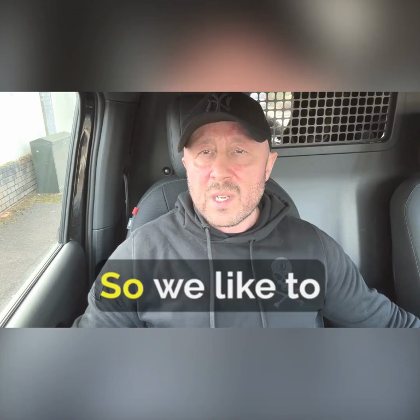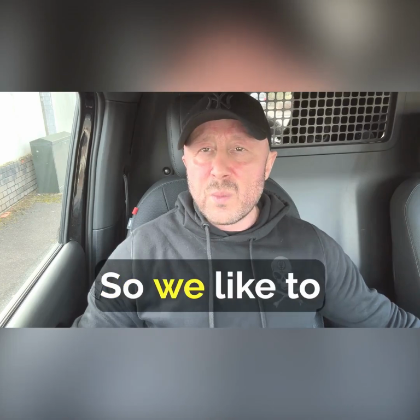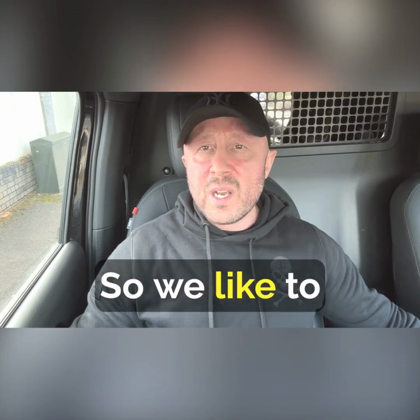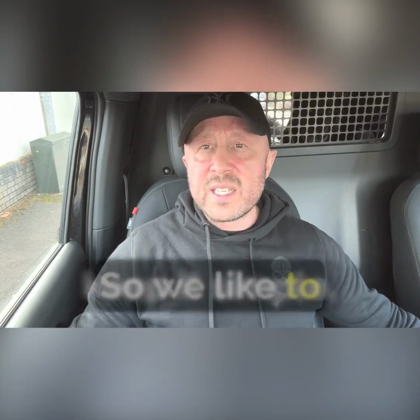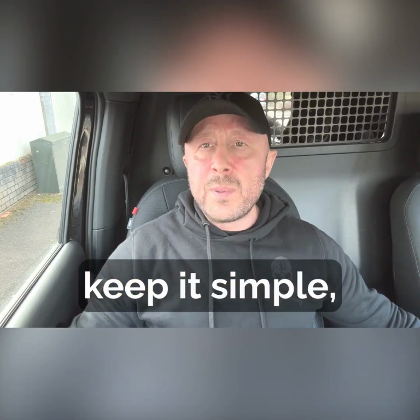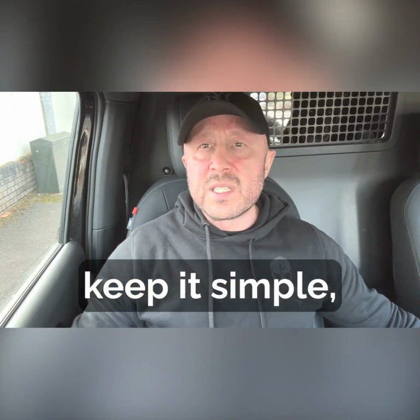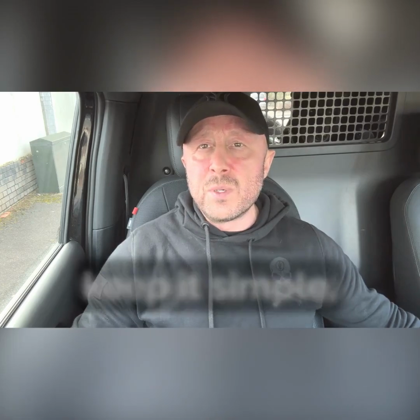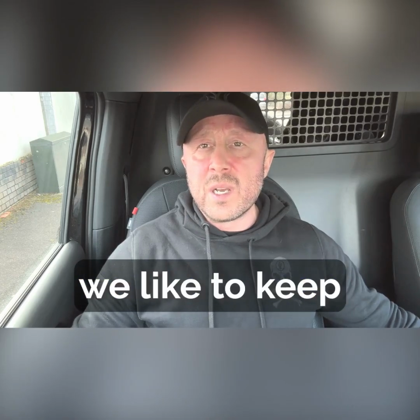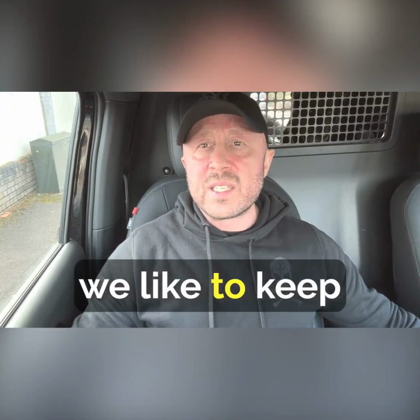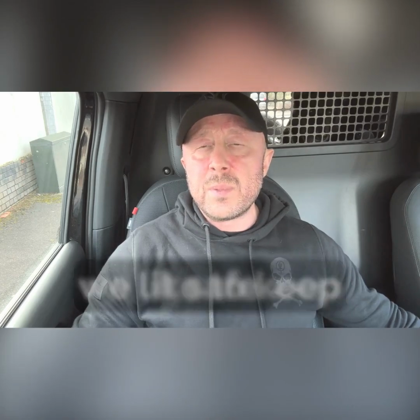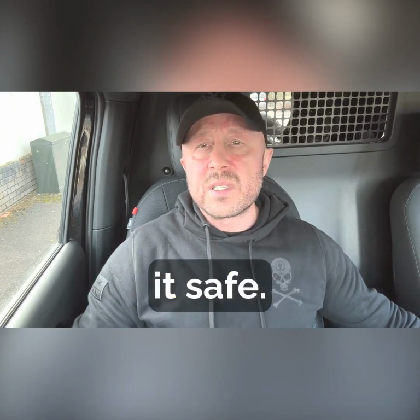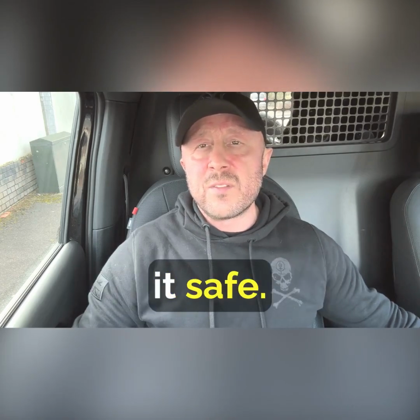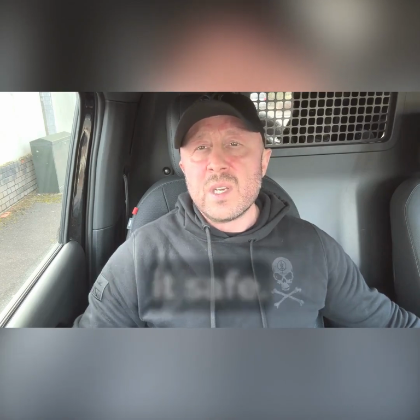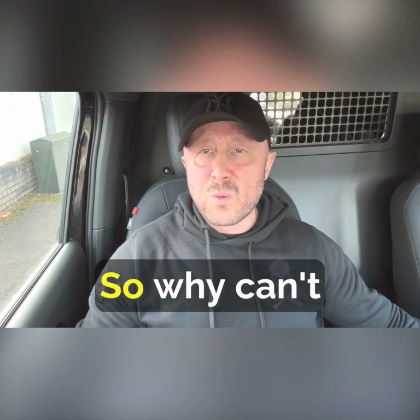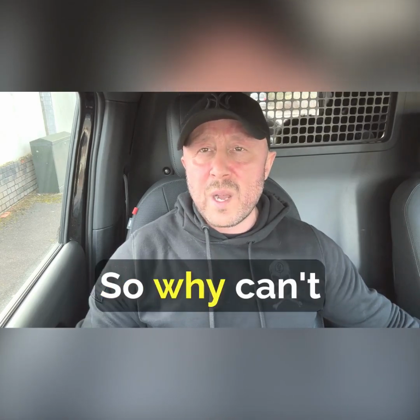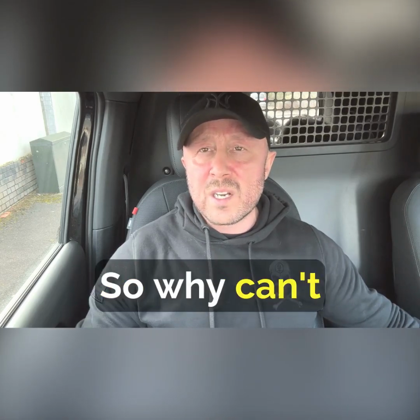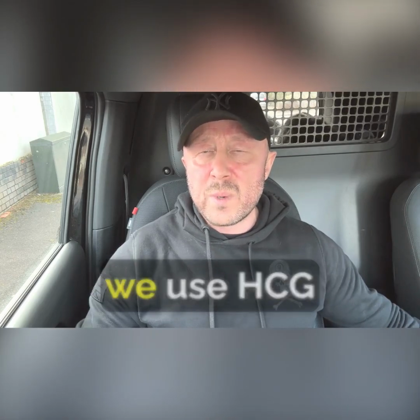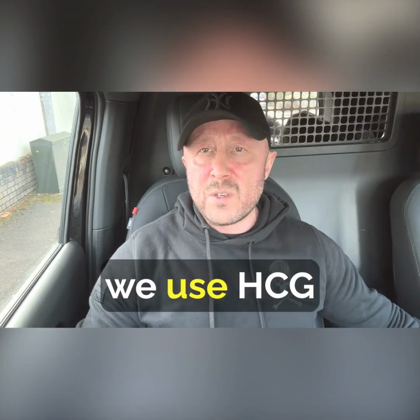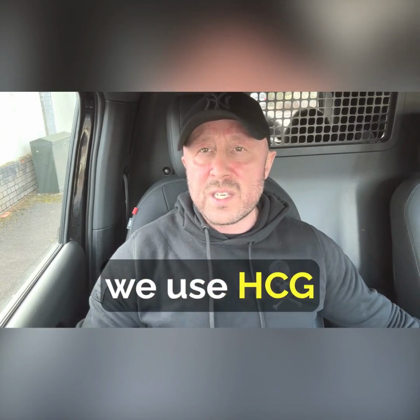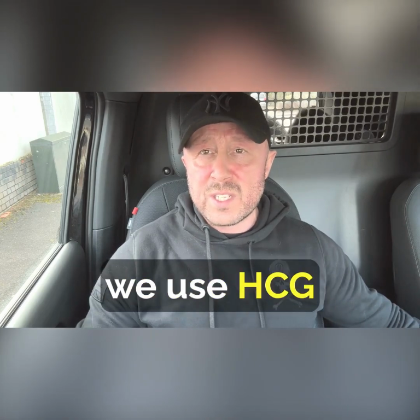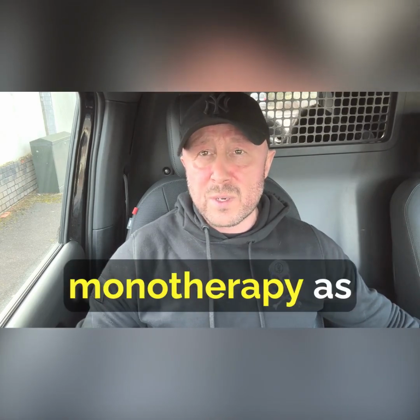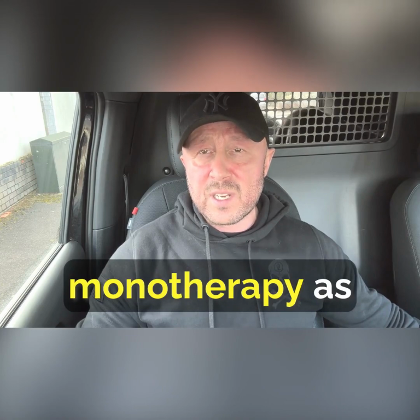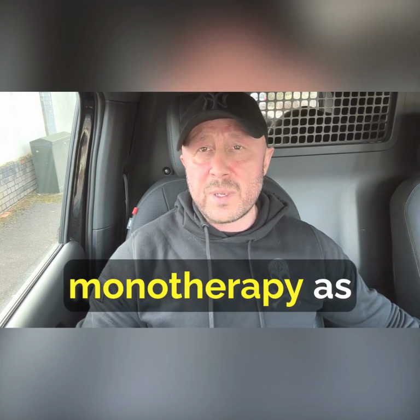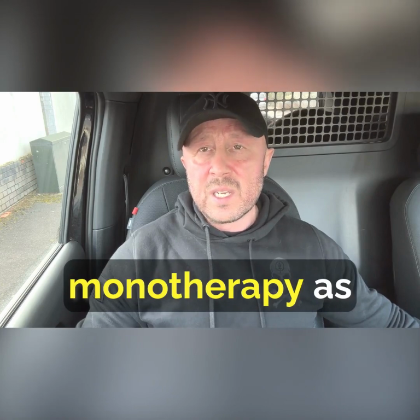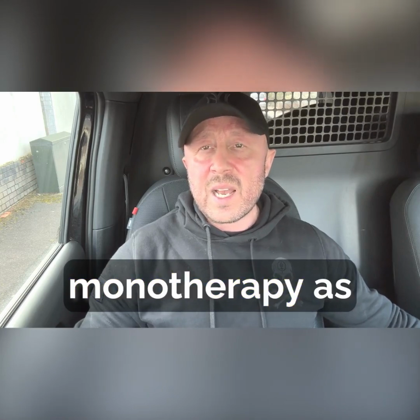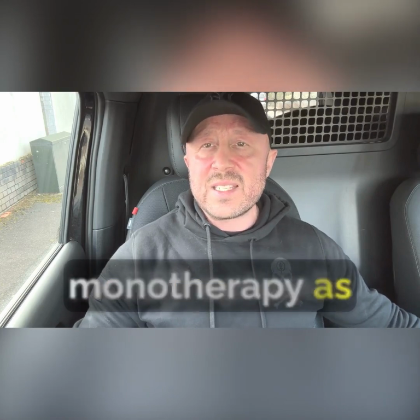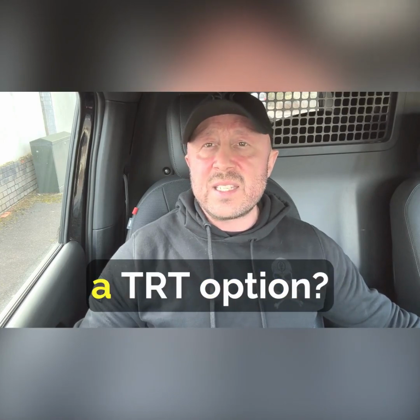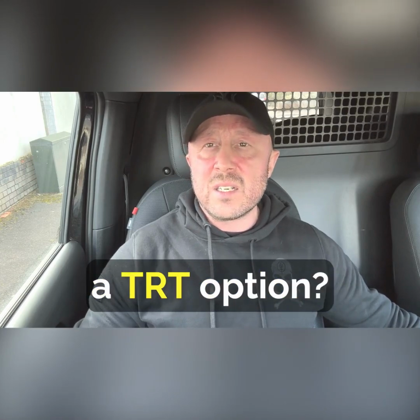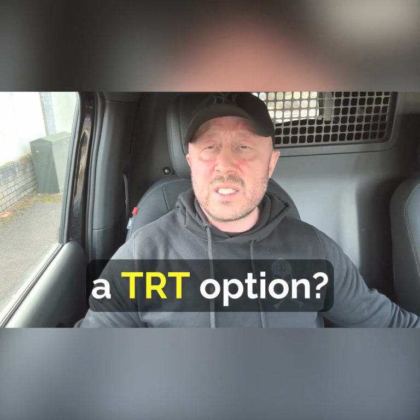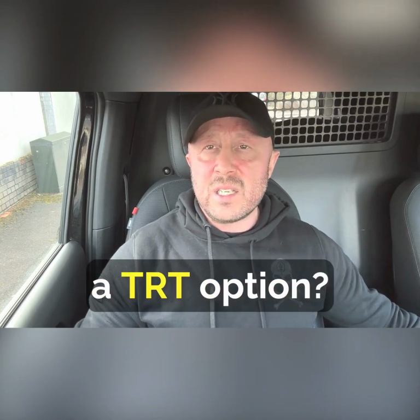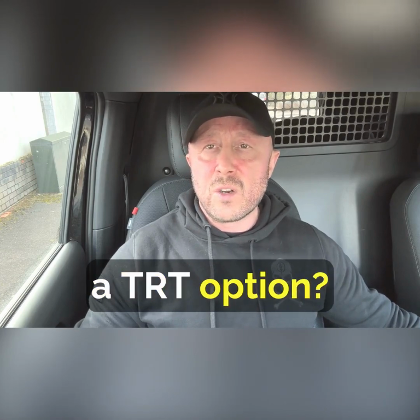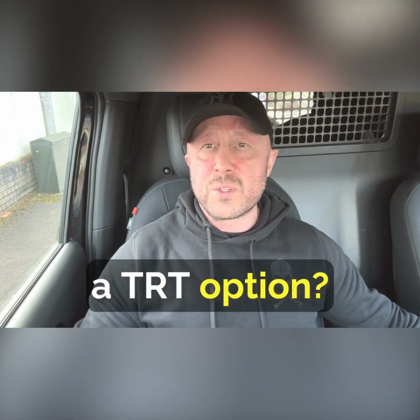We like to keep it simple, we like to keep it safe. So why can't we use HCG monotherapy as a TRT option?